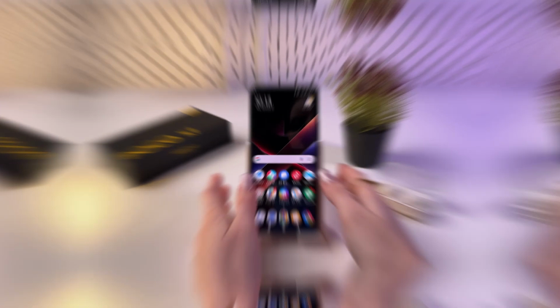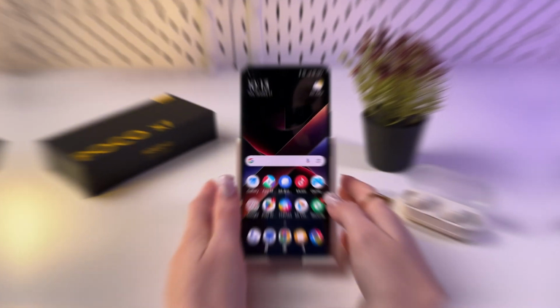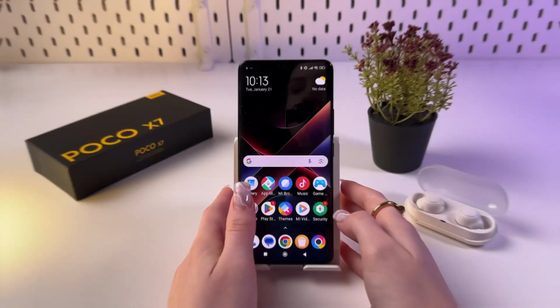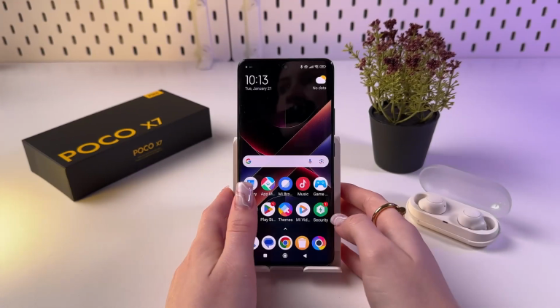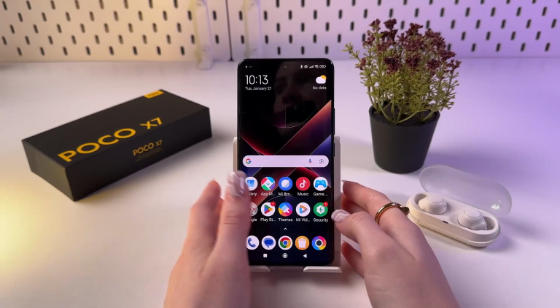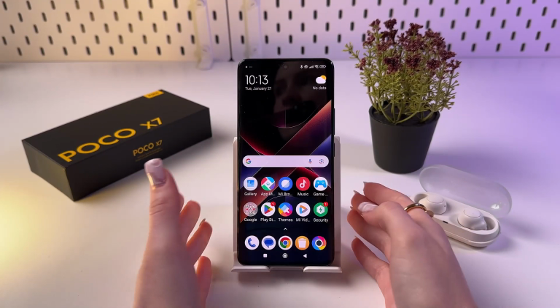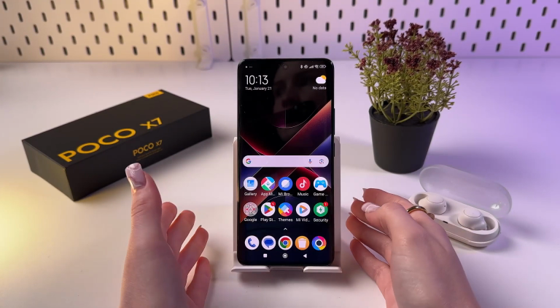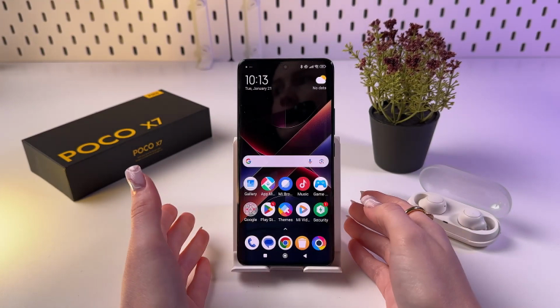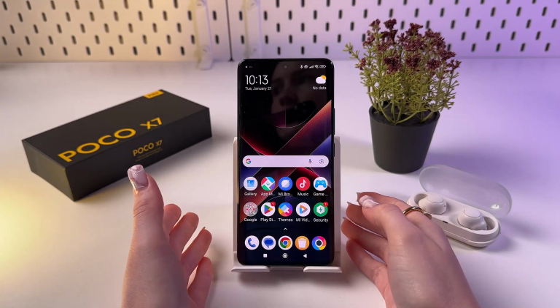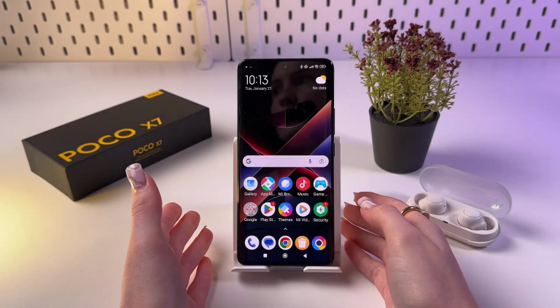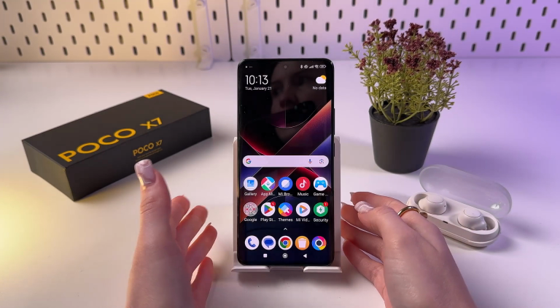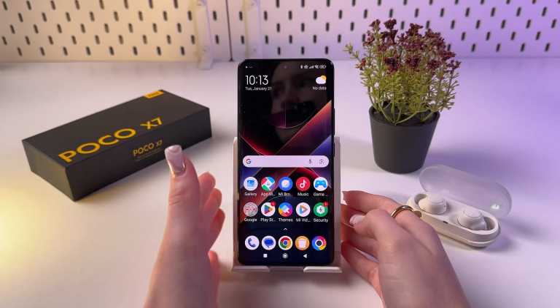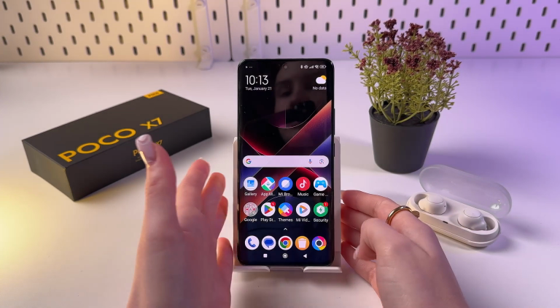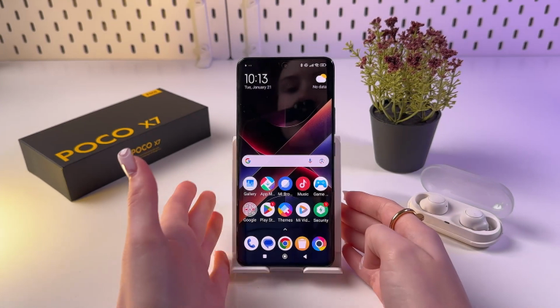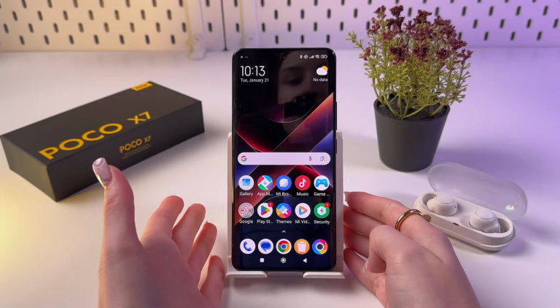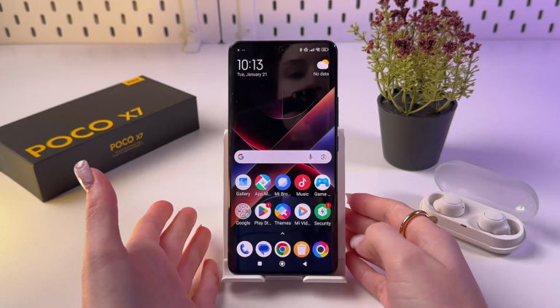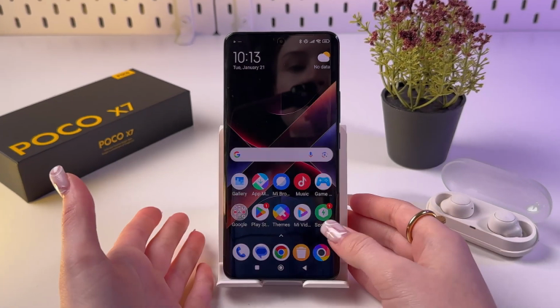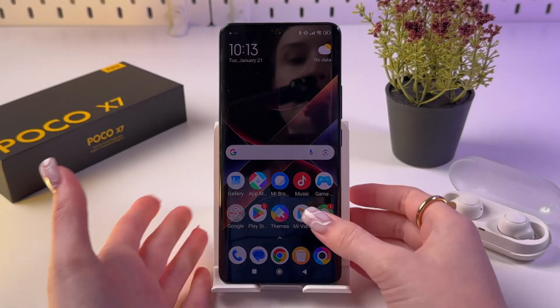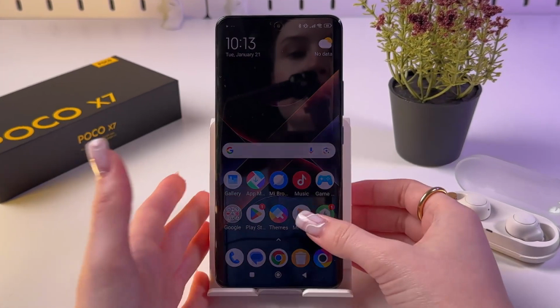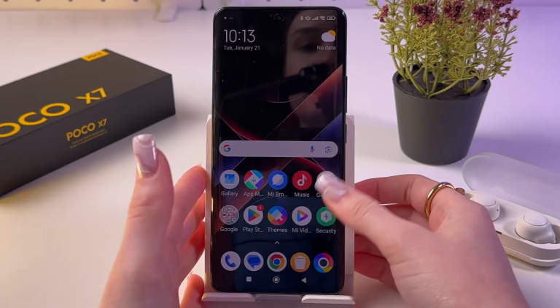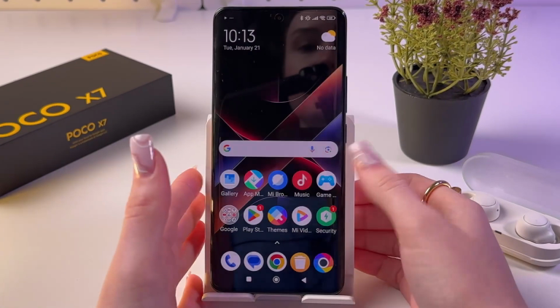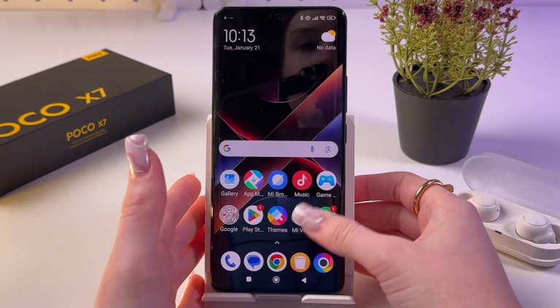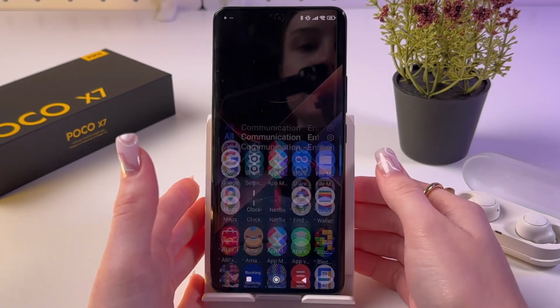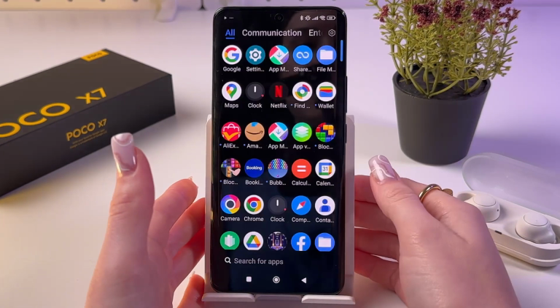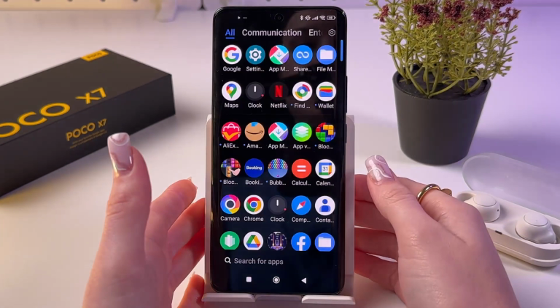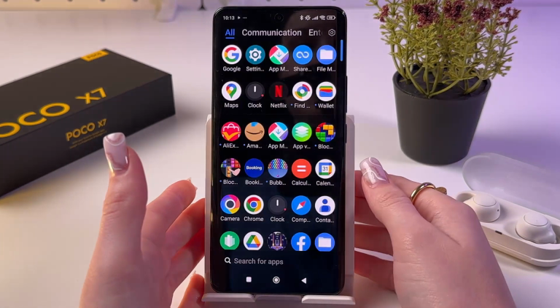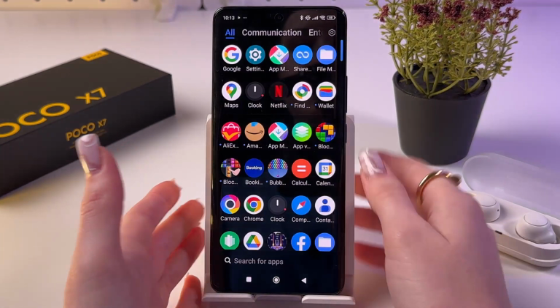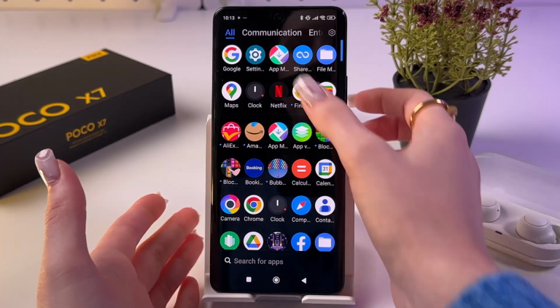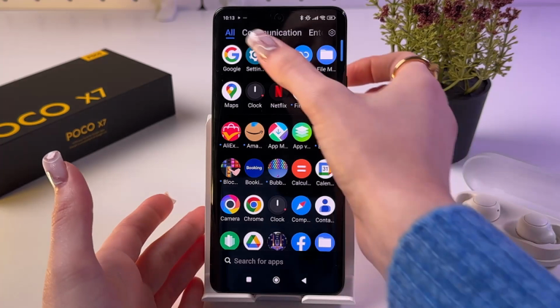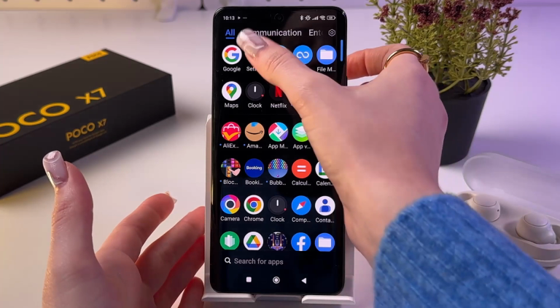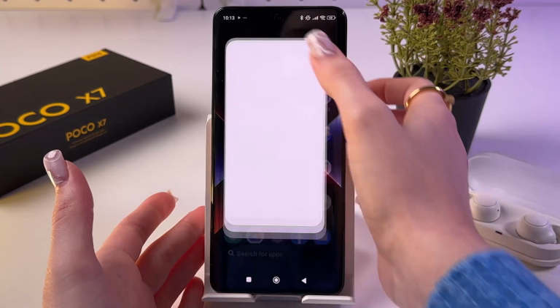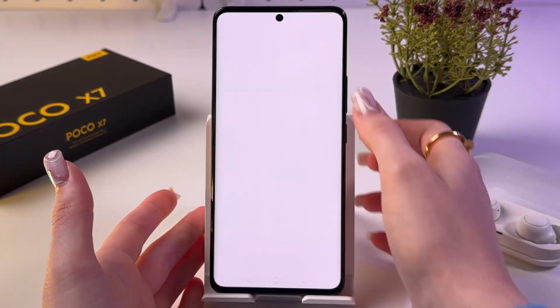Hi! To change the fingerprint unlock animation on your Poco X7, first thing first, we need to find and open Settings.